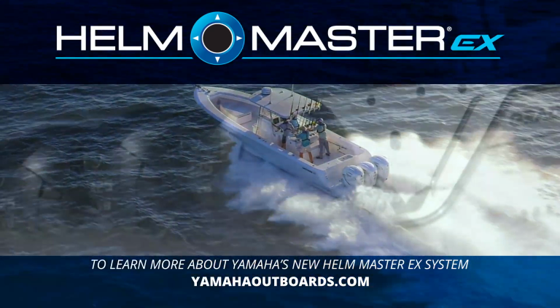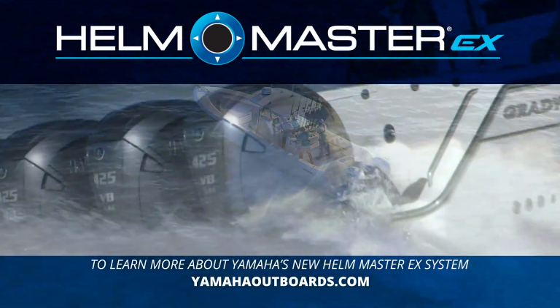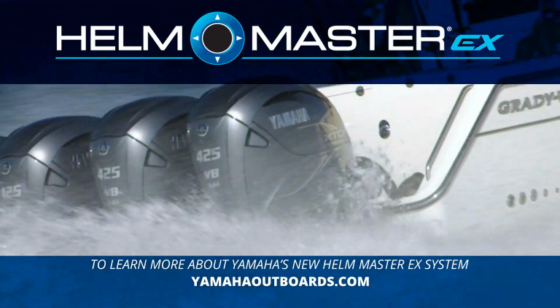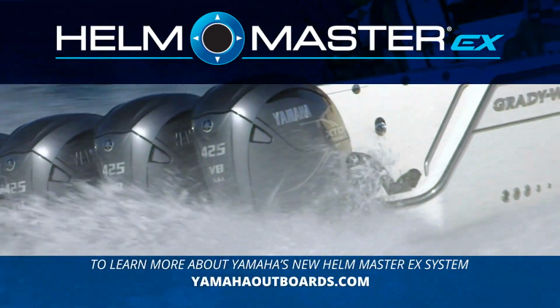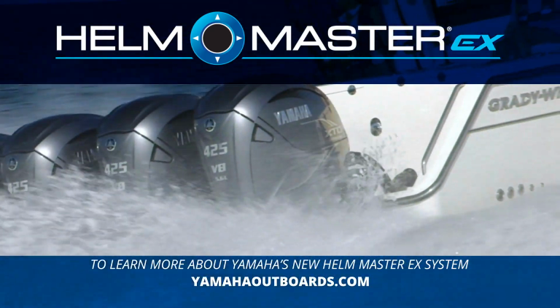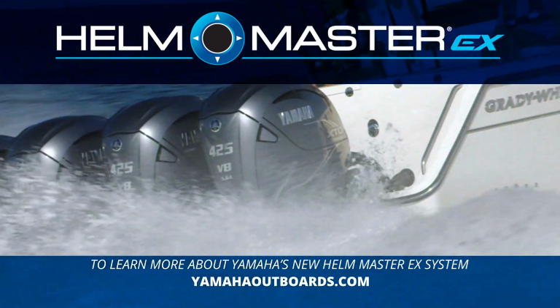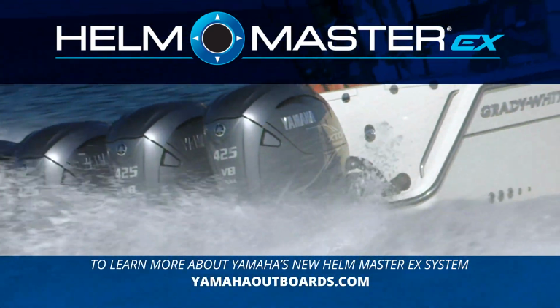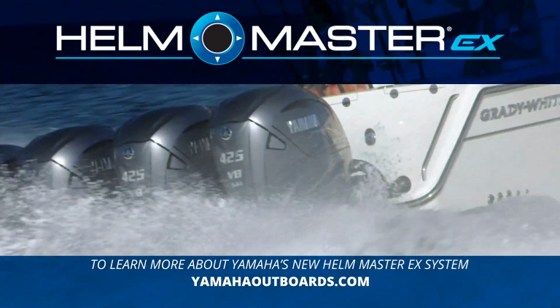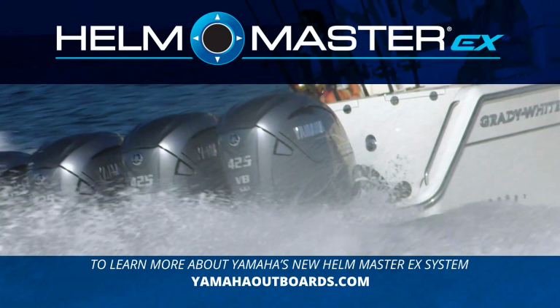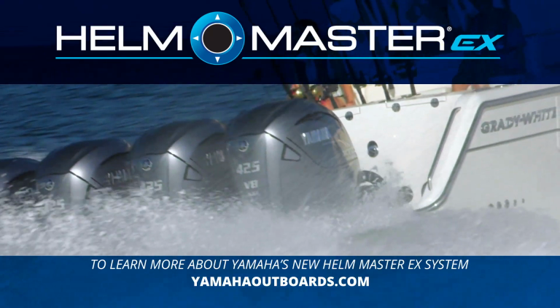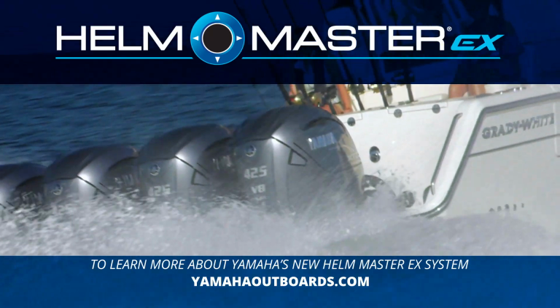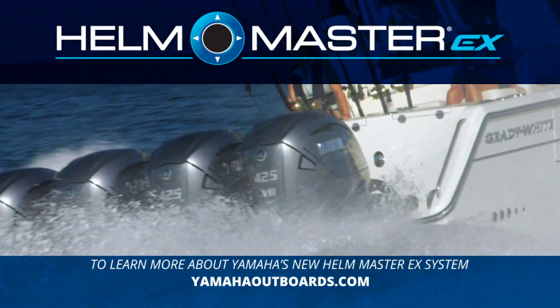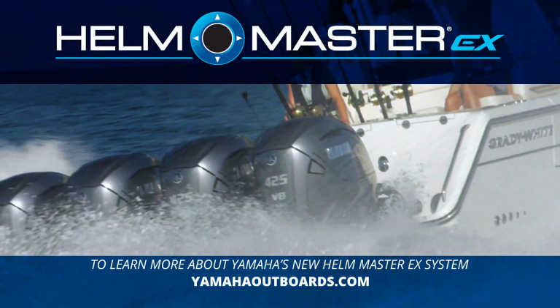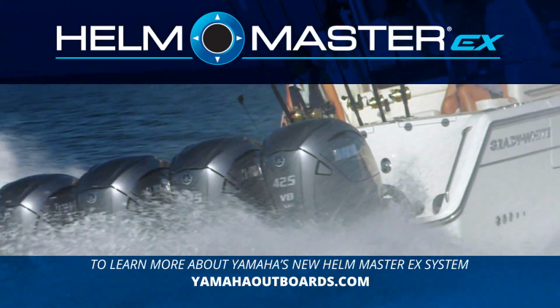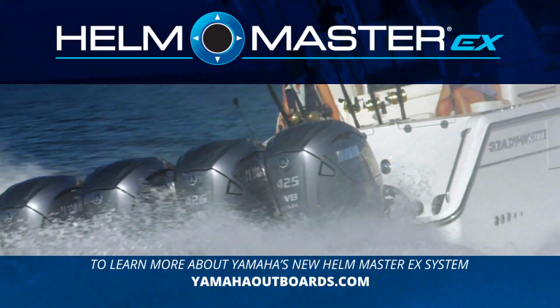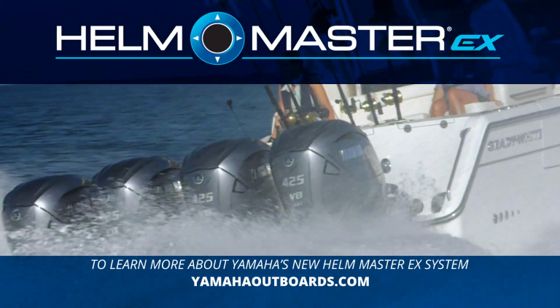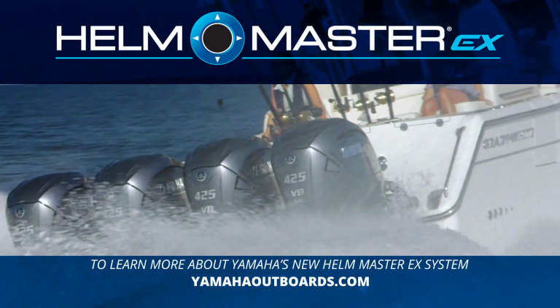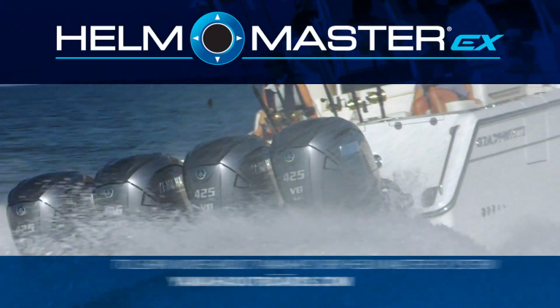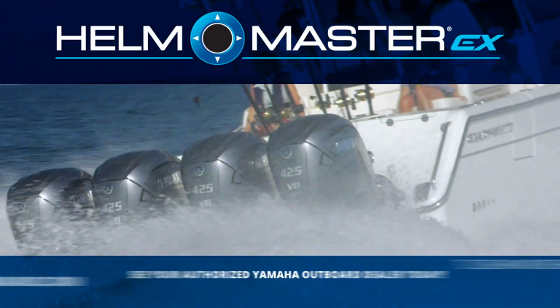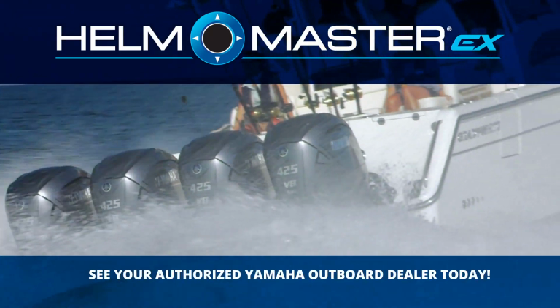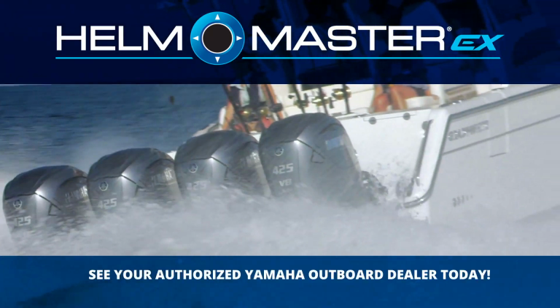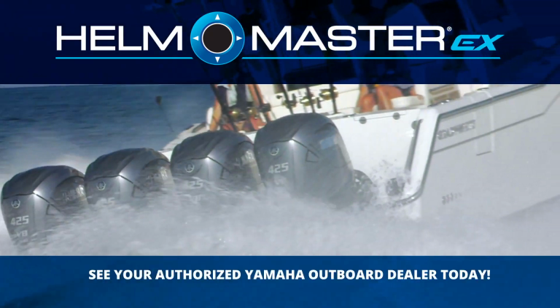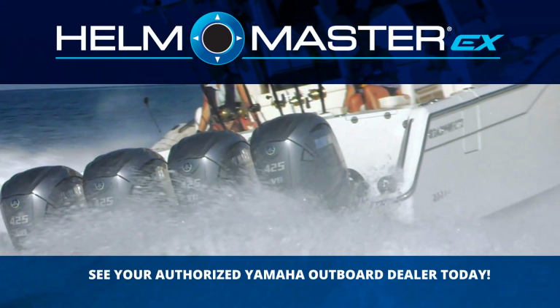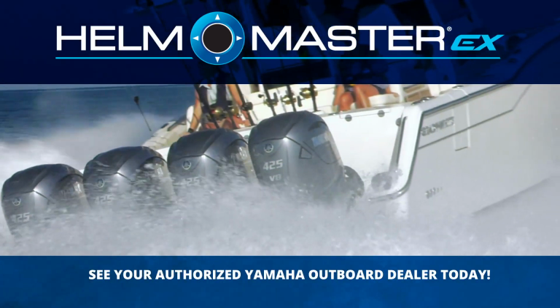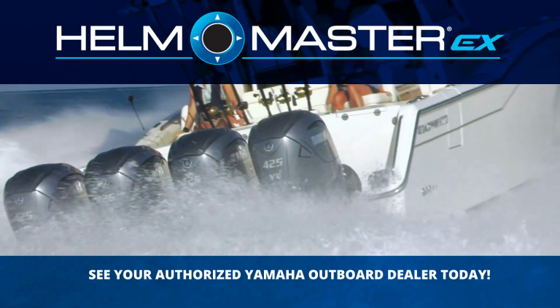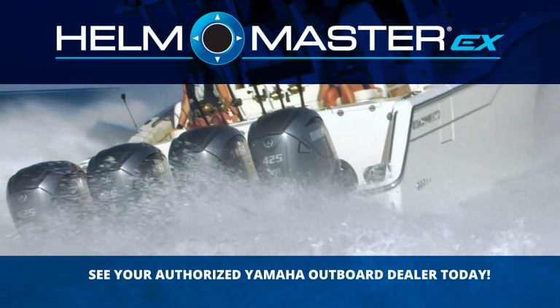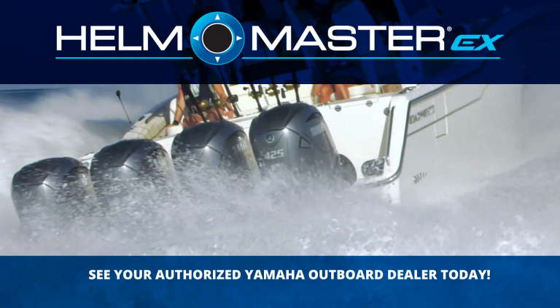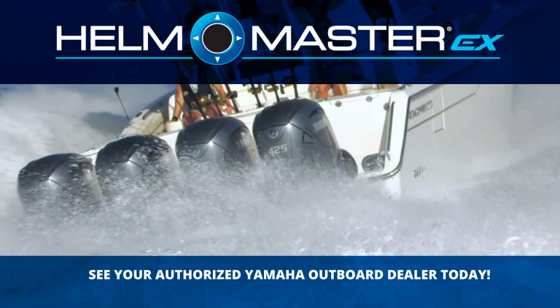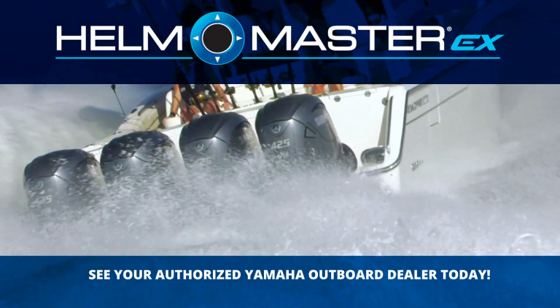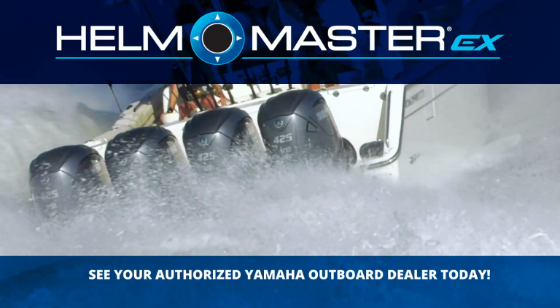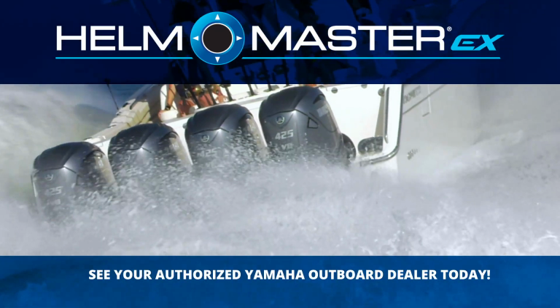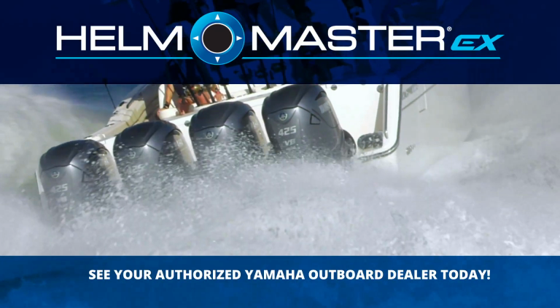To learn more about the Helmmaster EX Integrated Boat Control System, go to YamahaOutboards.com or visit your local Yamaha dealer.